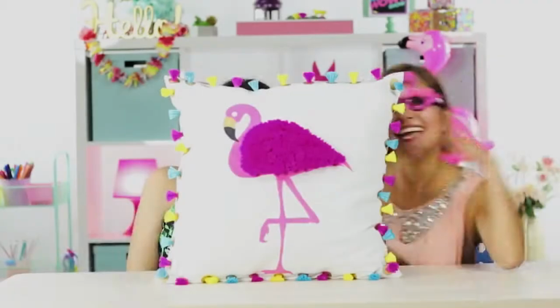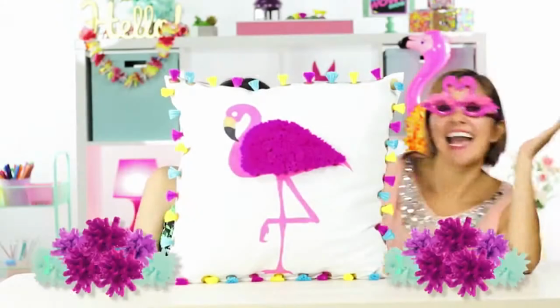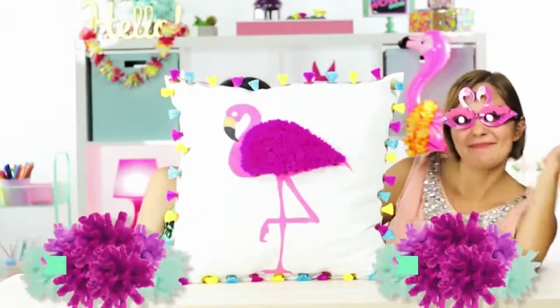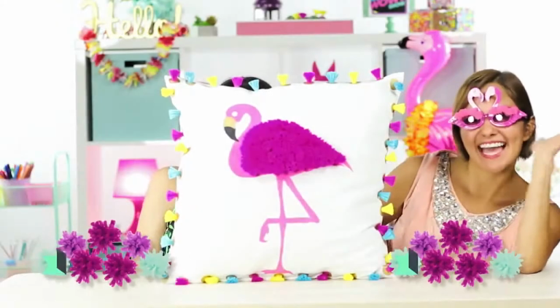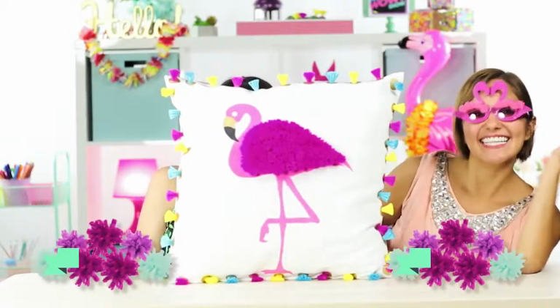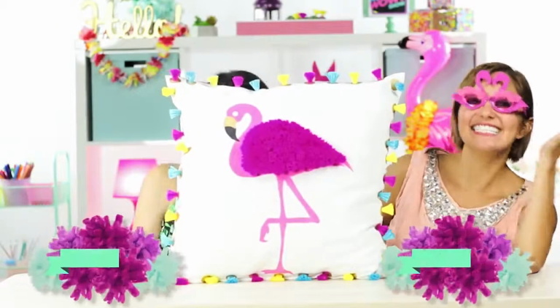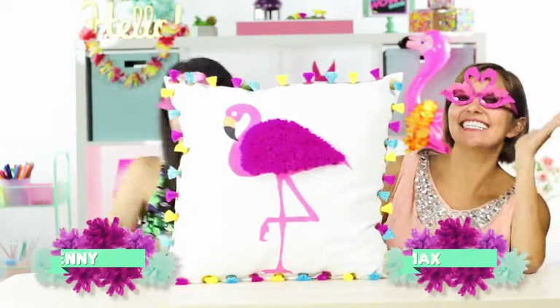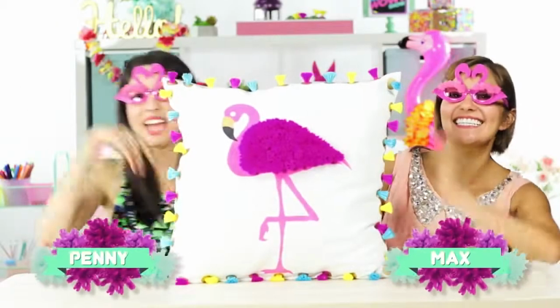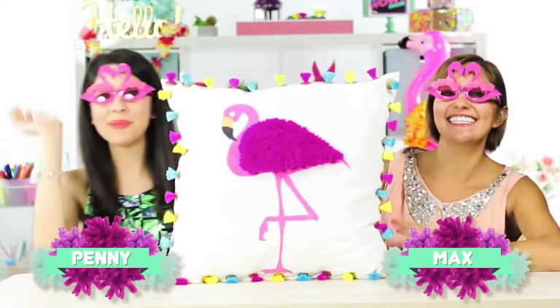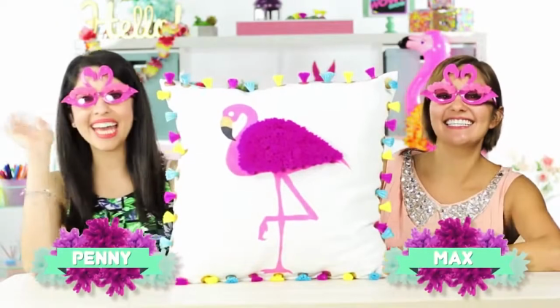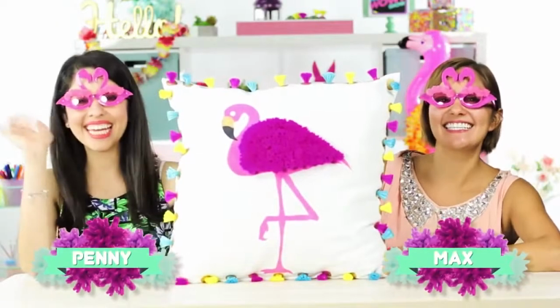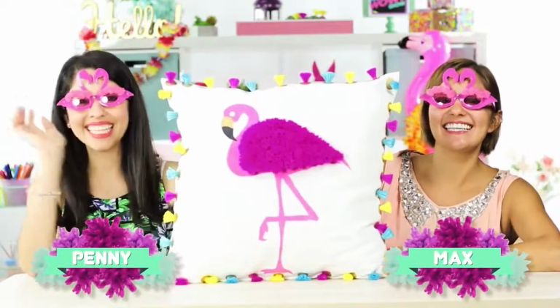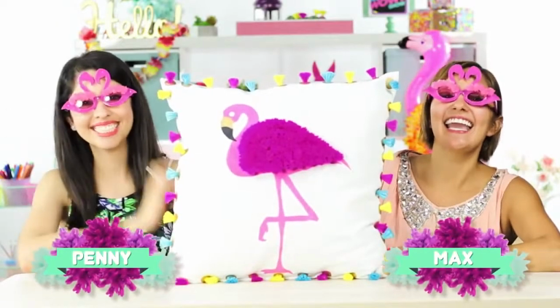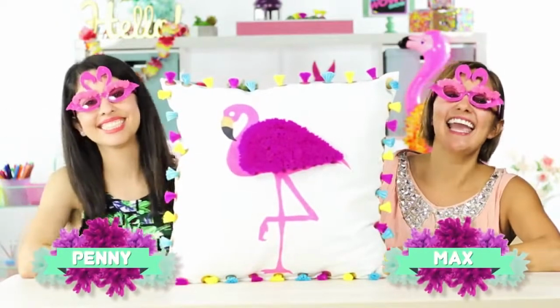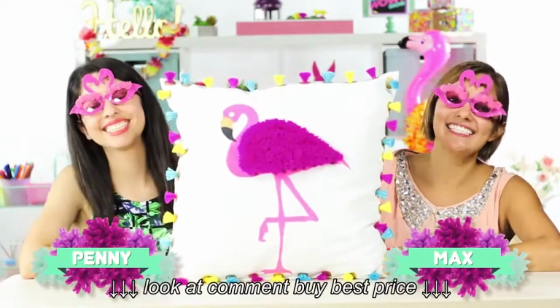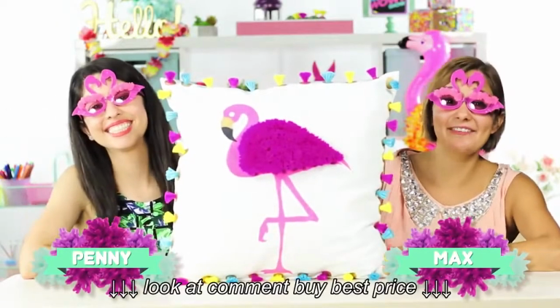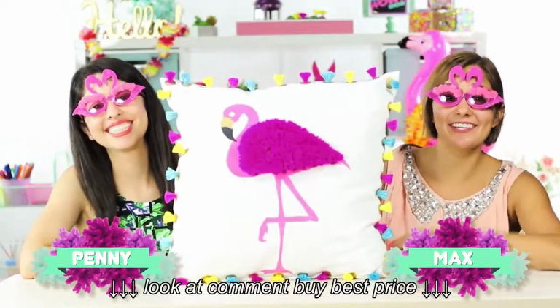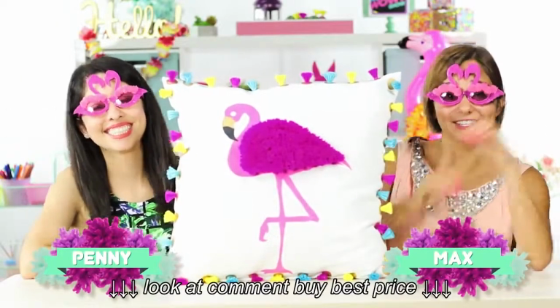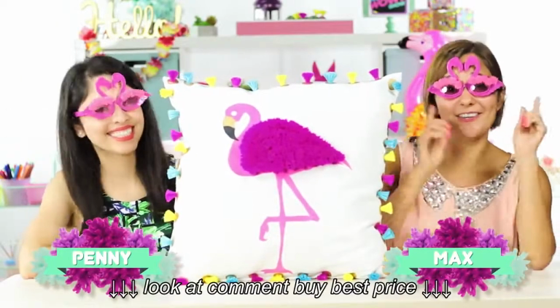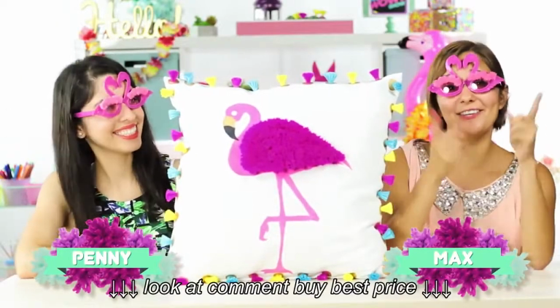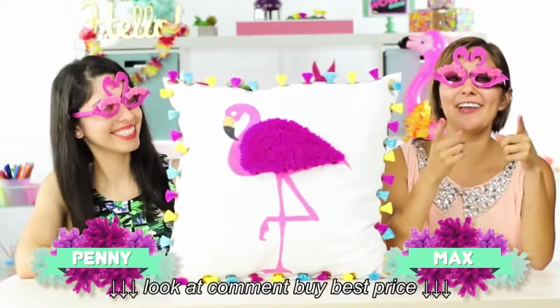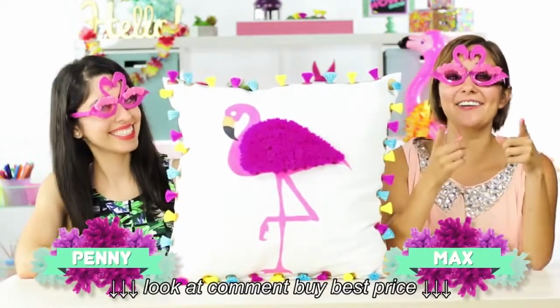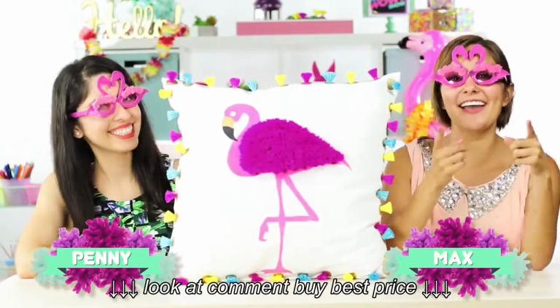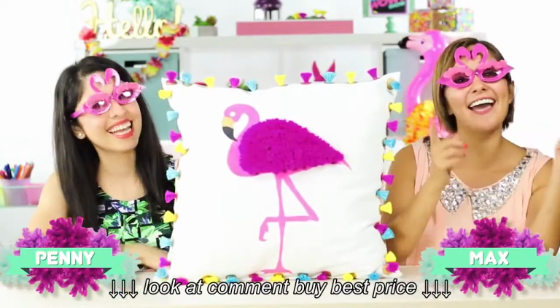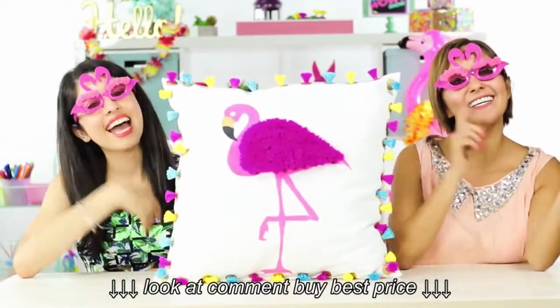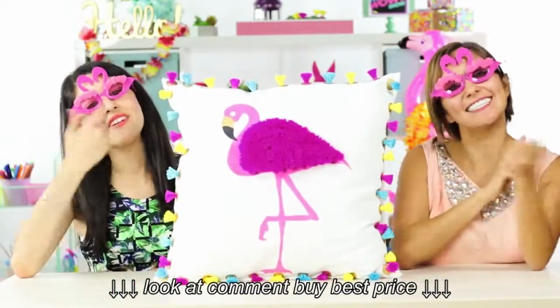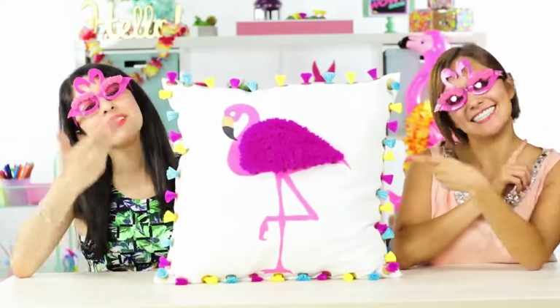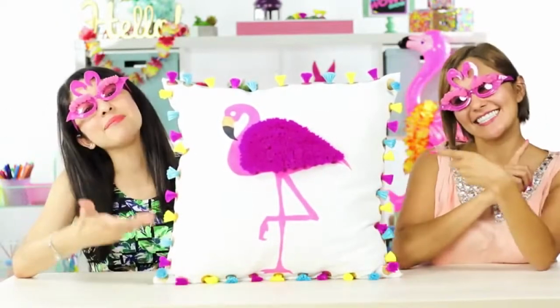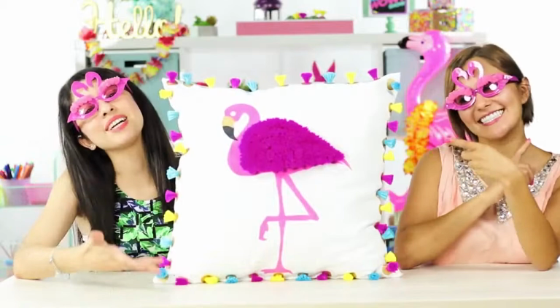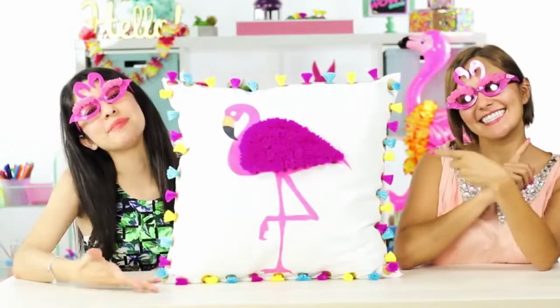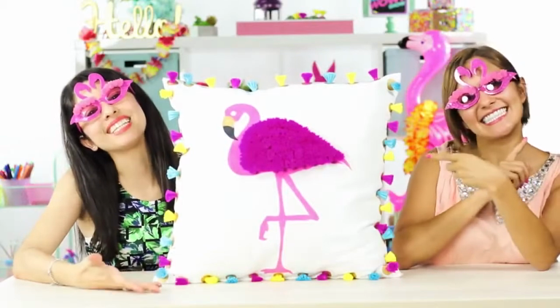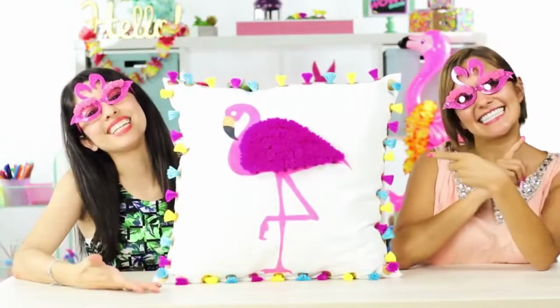I'm Max and Penny, and today we're going to show you how to wow a flamingo pillow.